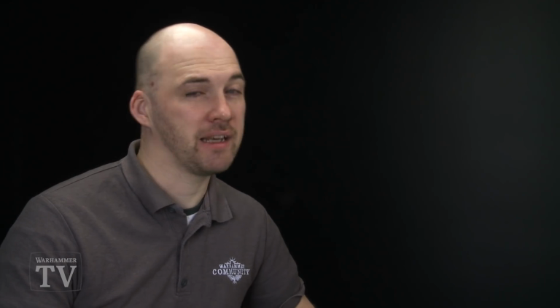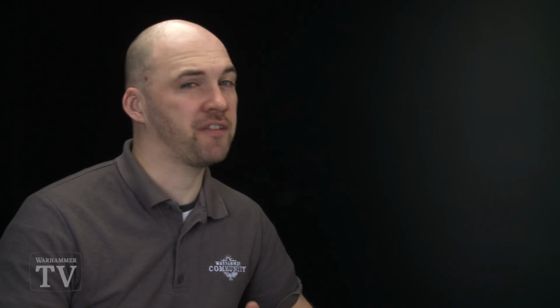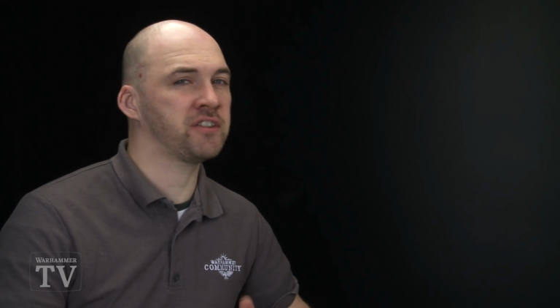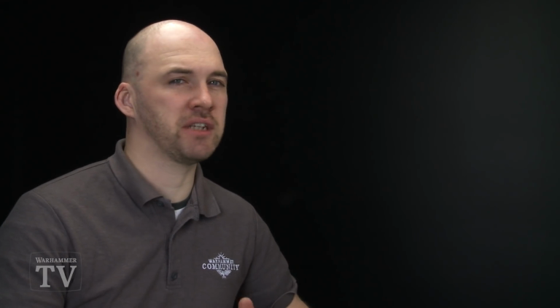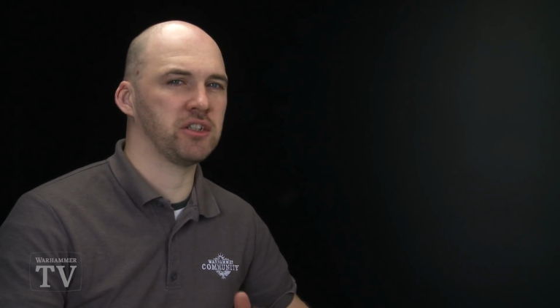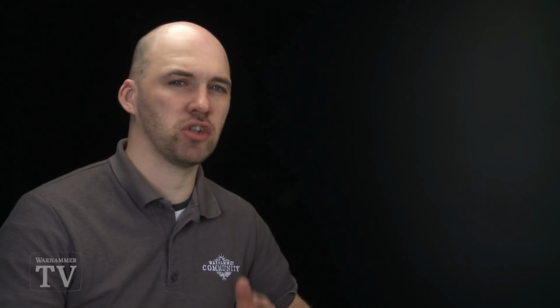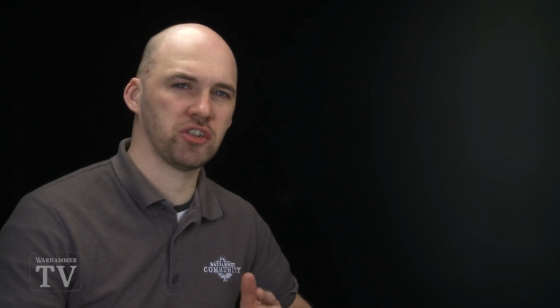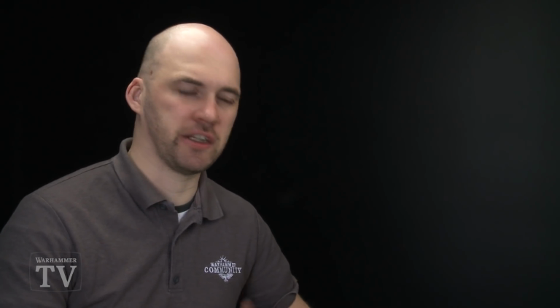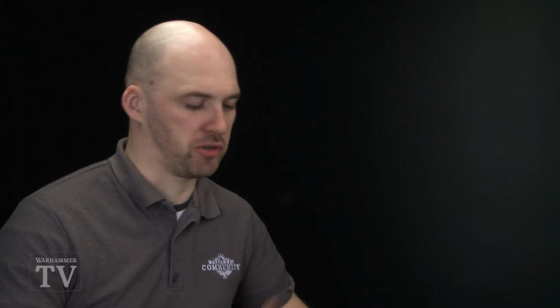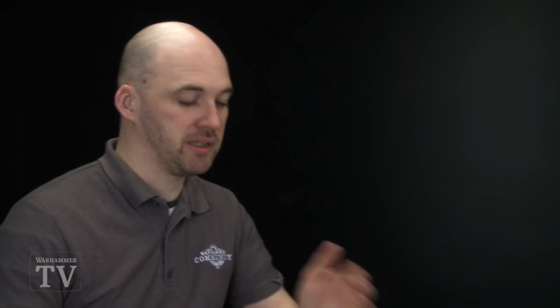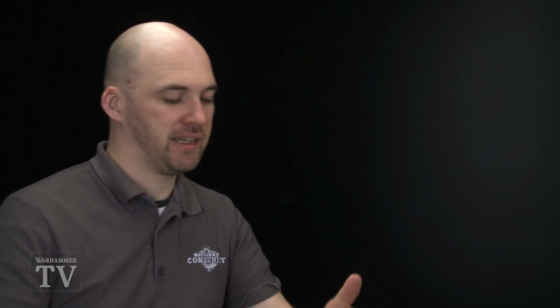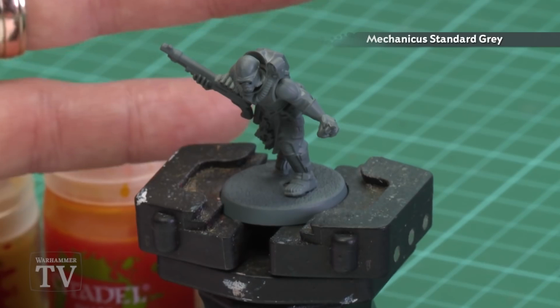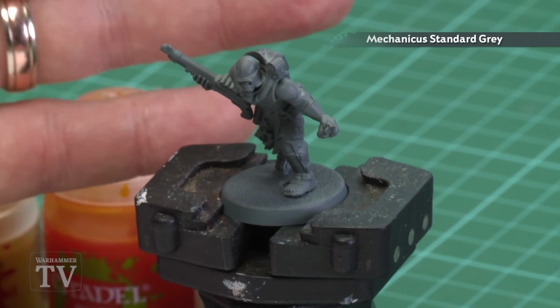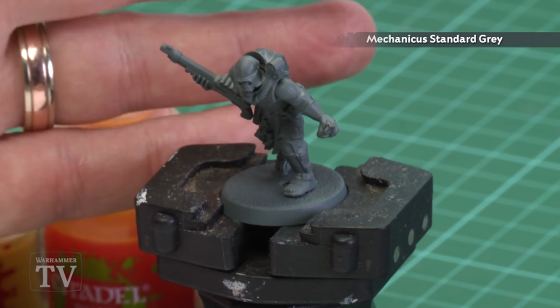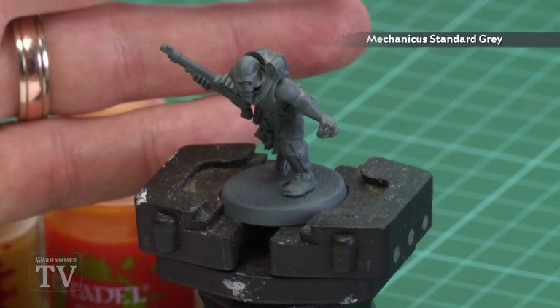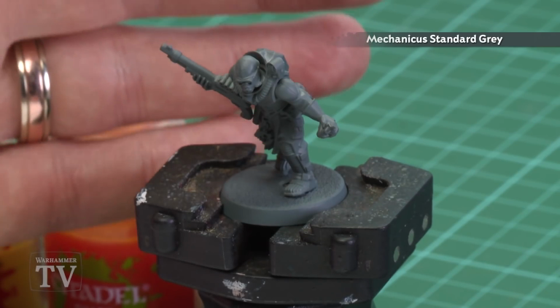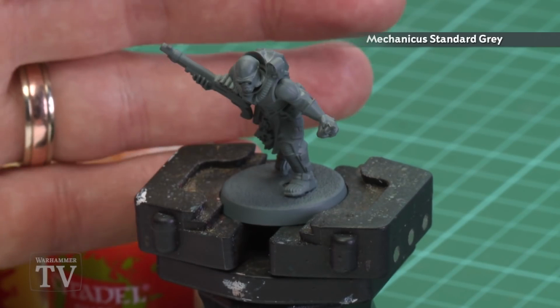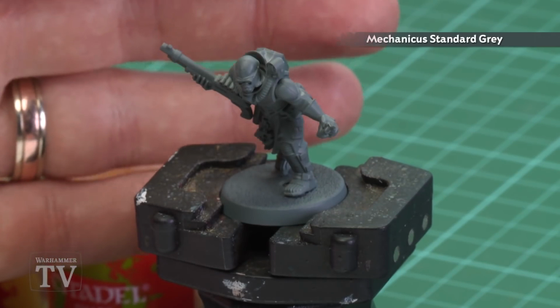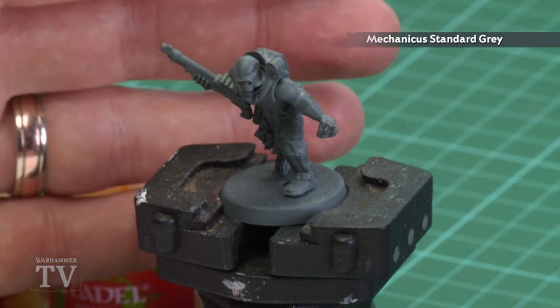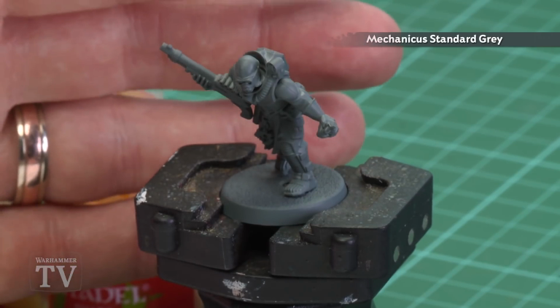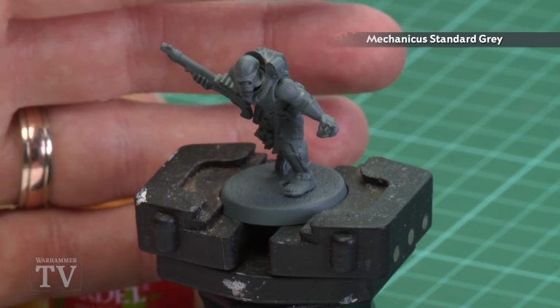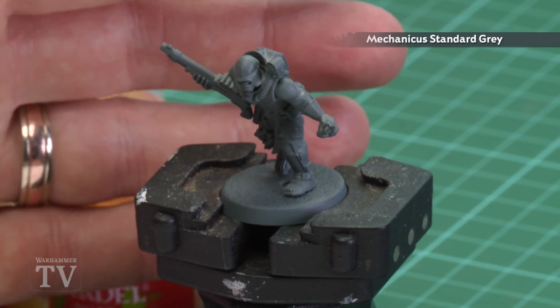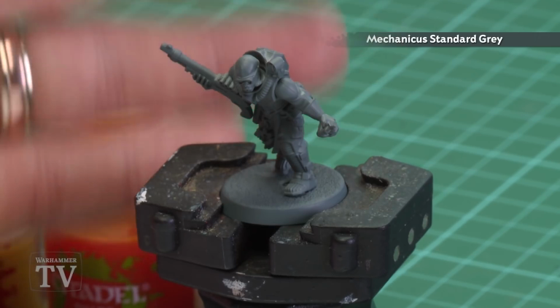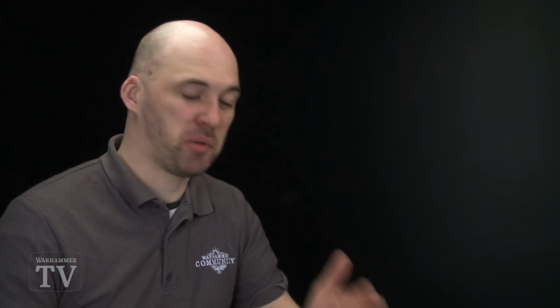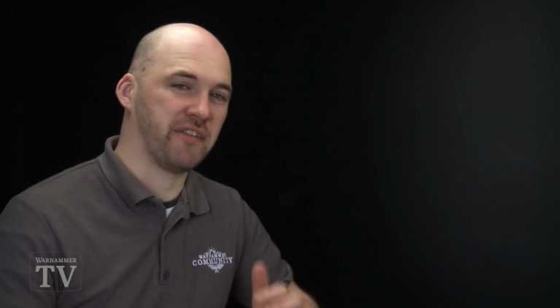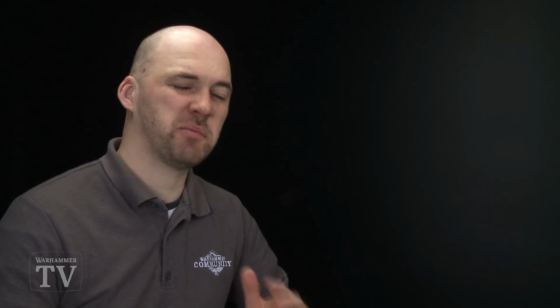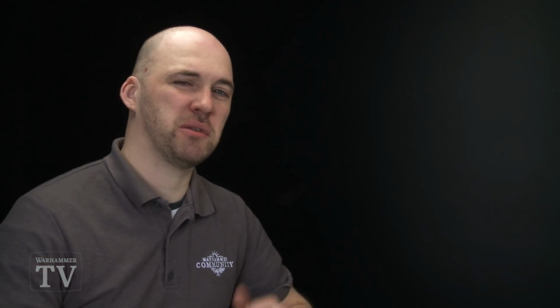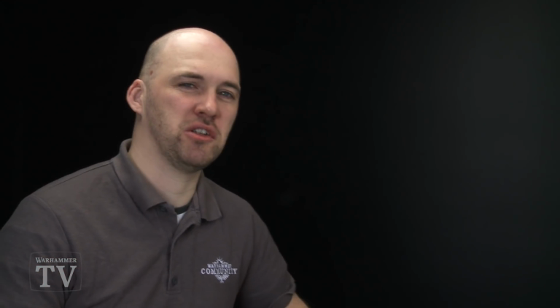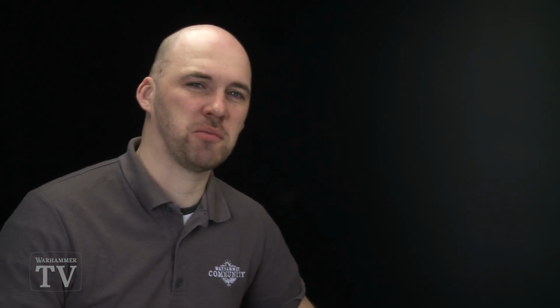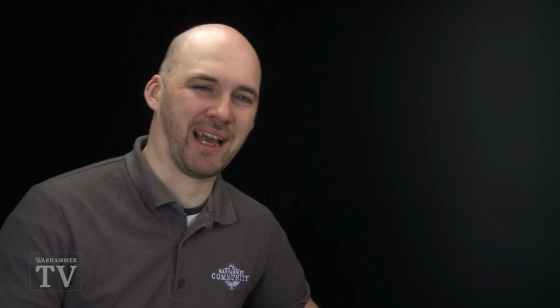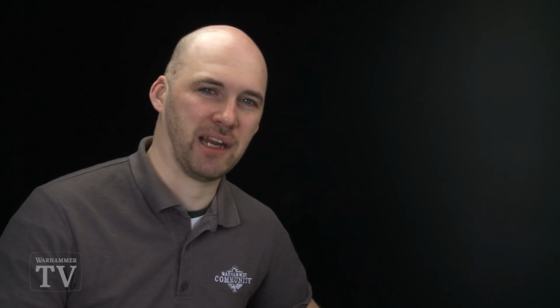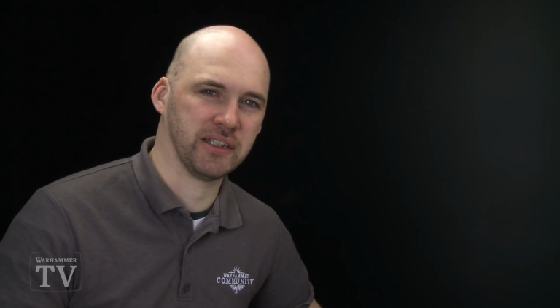The first thing we need to do is undercoat the model. As you can see here I've got Mechanica Standard Grey, which is perfect, especially when doing those black areas.